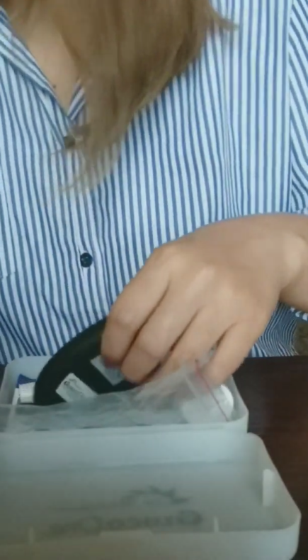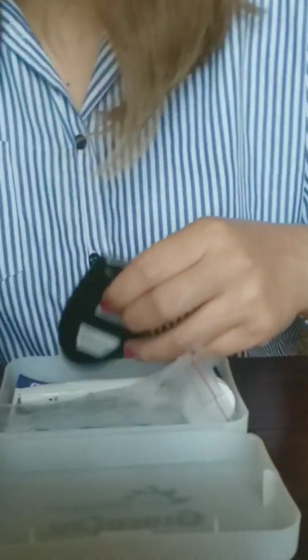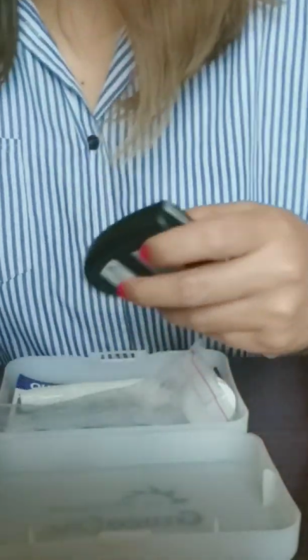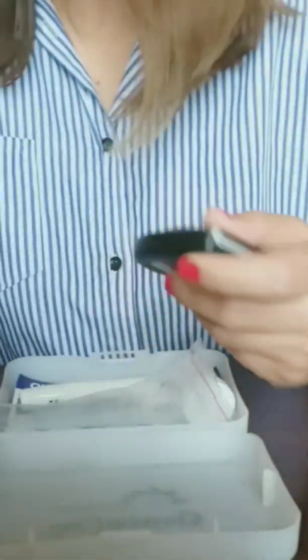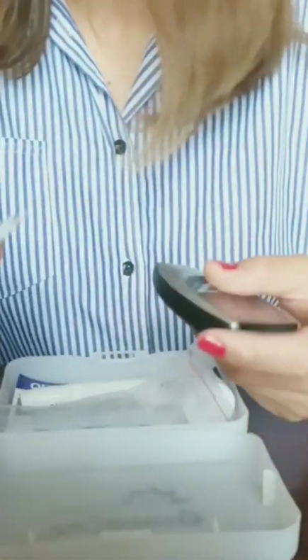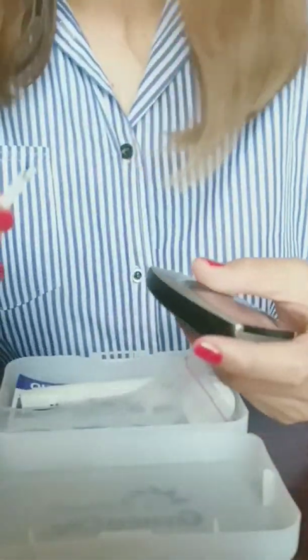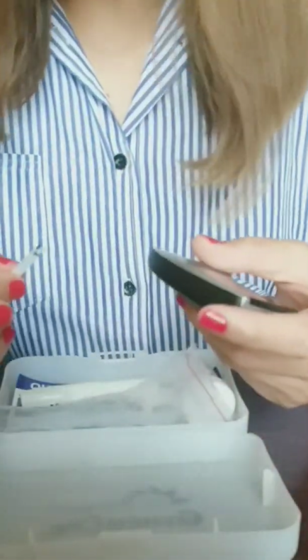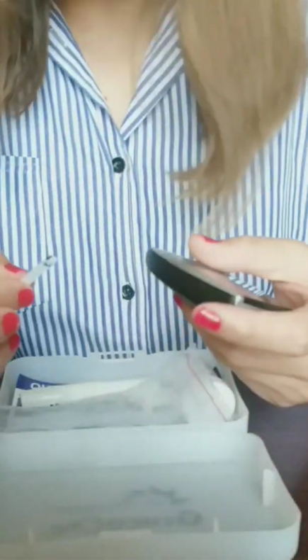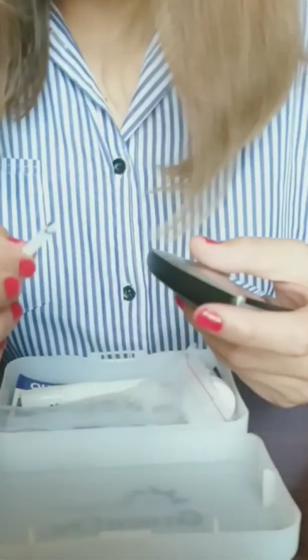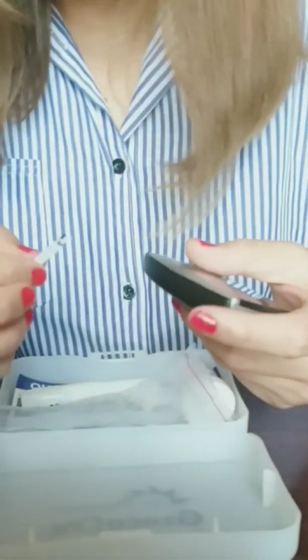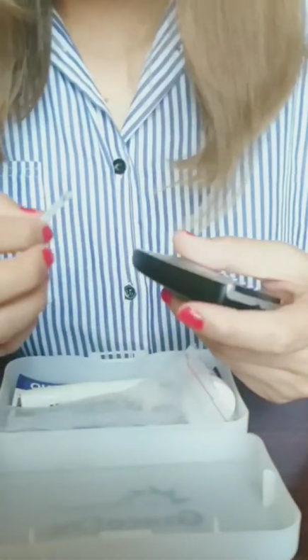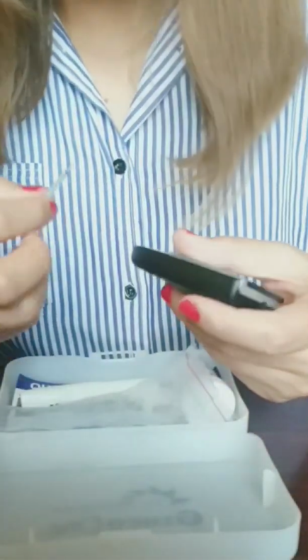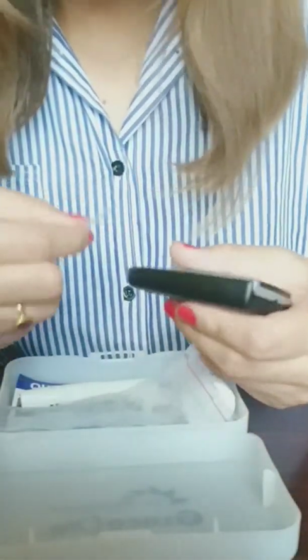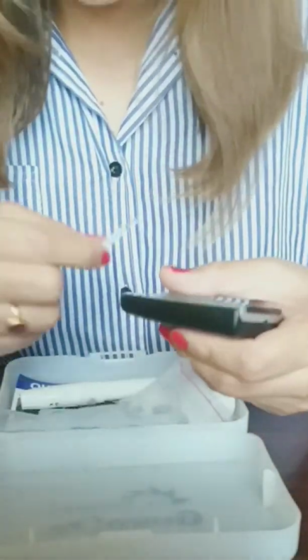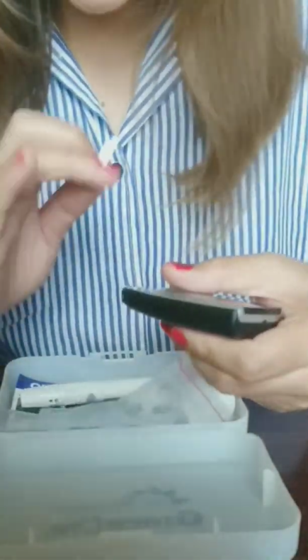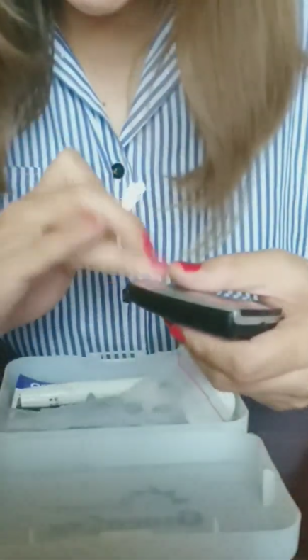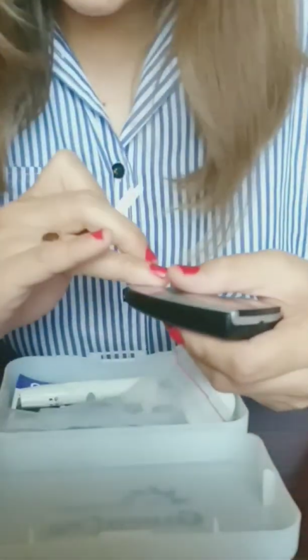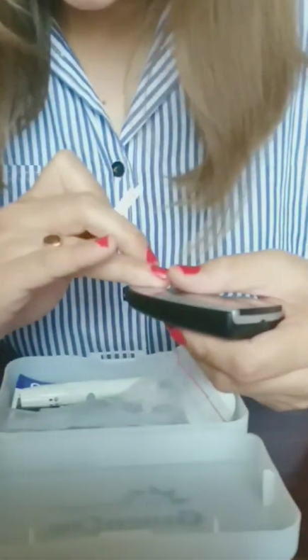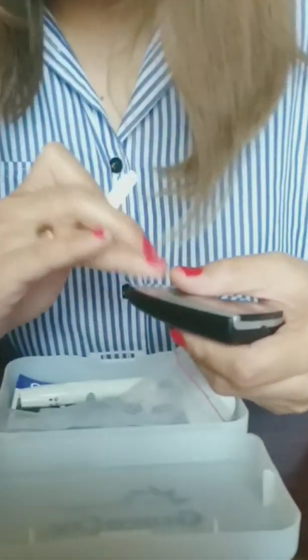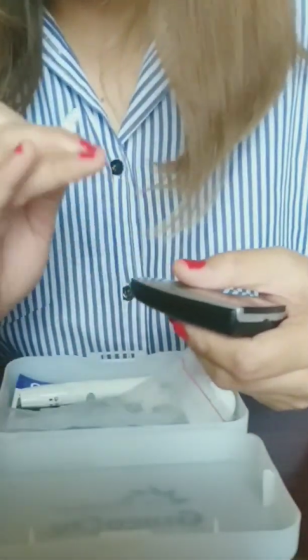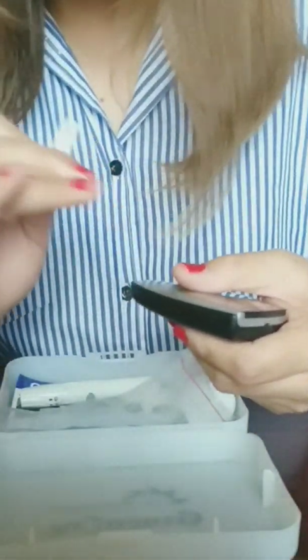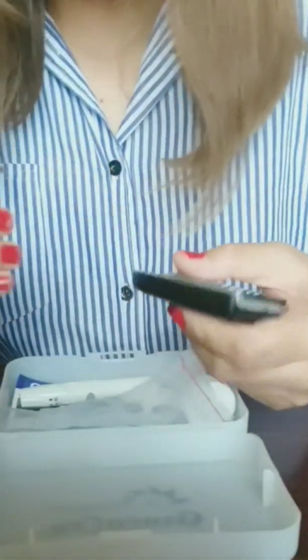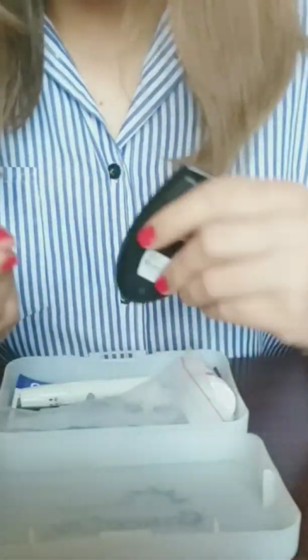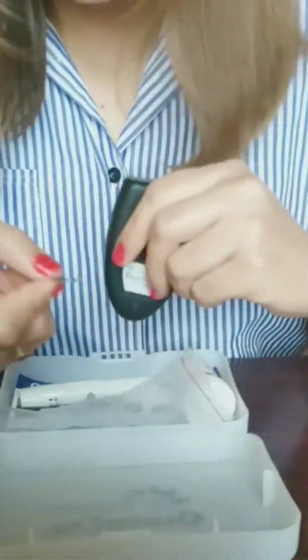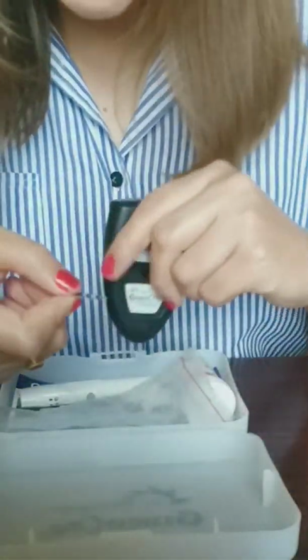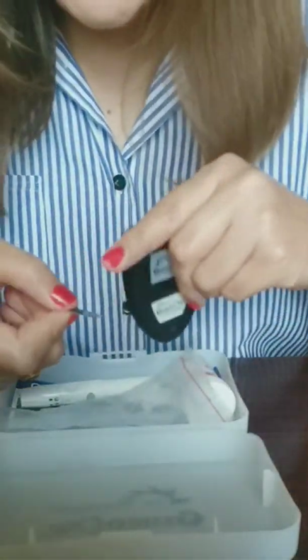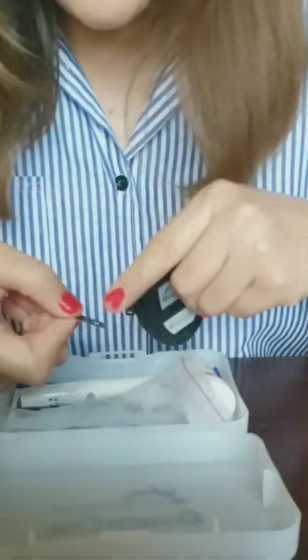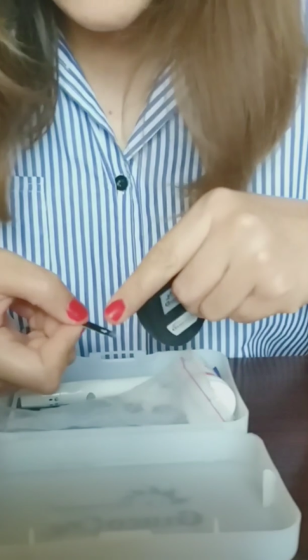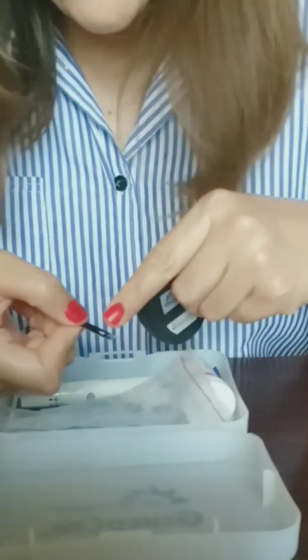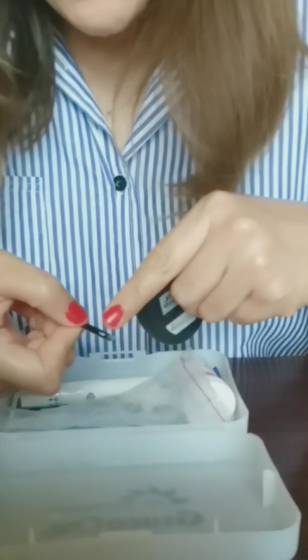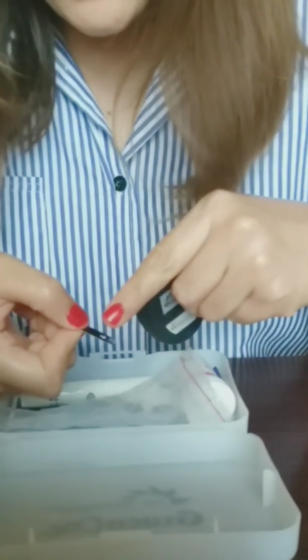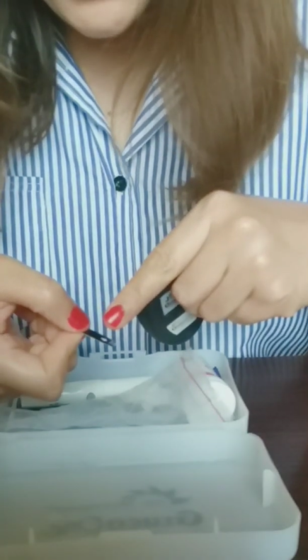Now insert the test strip into the glucose meter from the side of the arrow indicator, like you can see here.